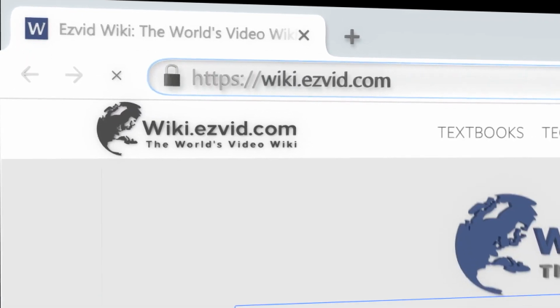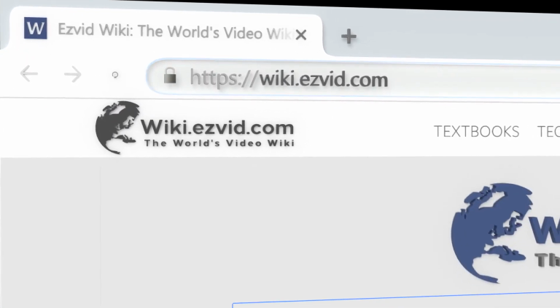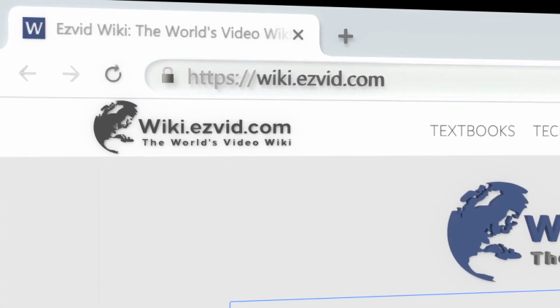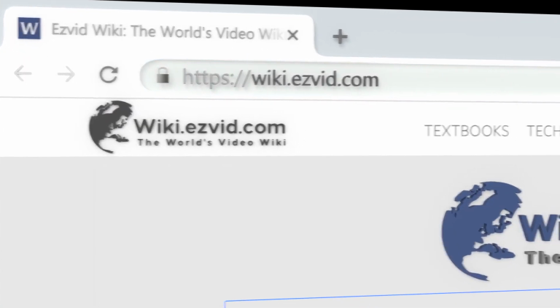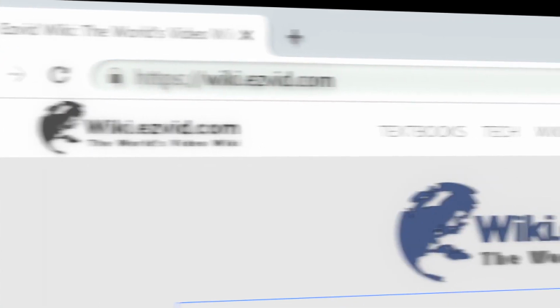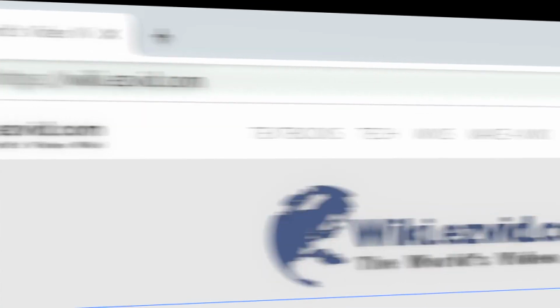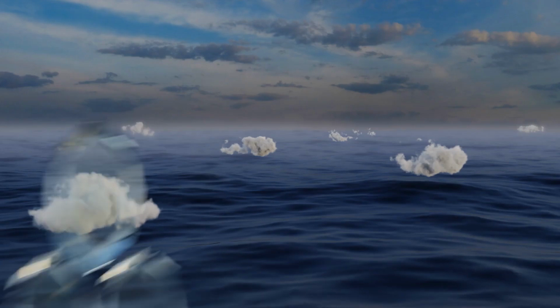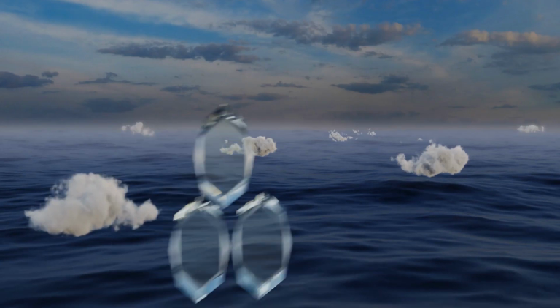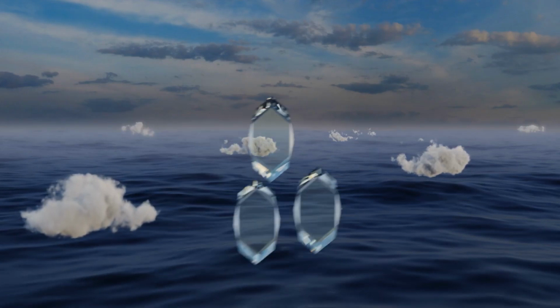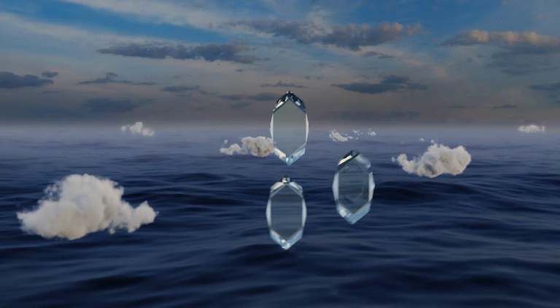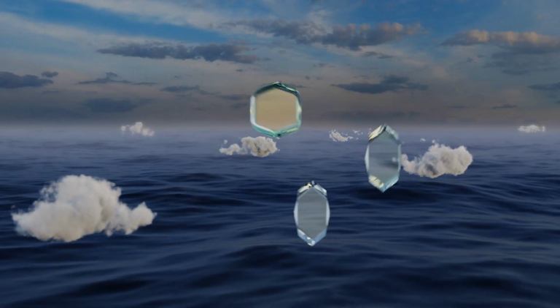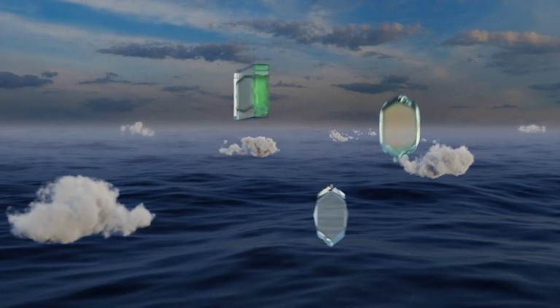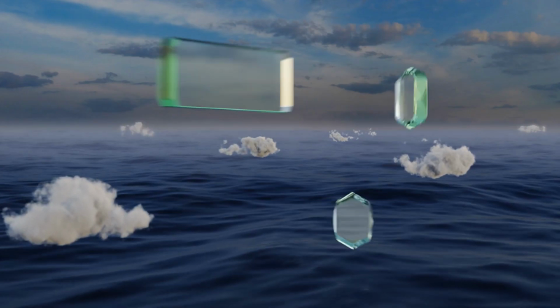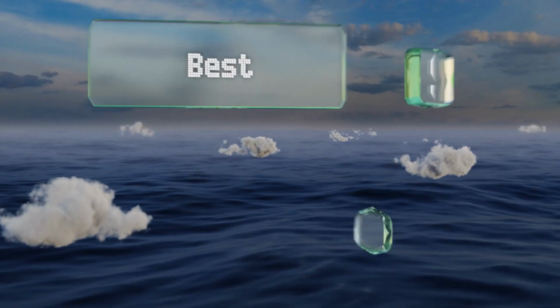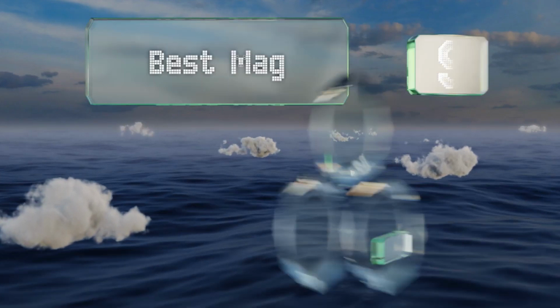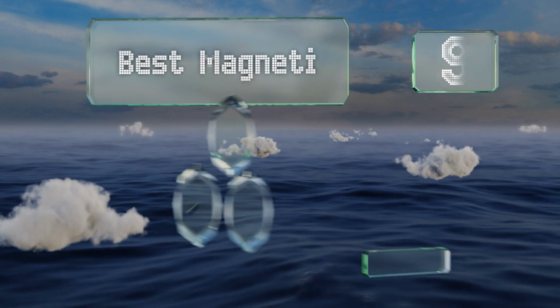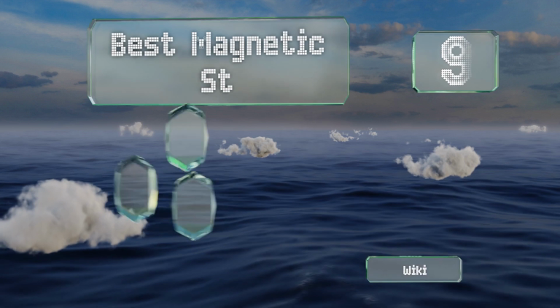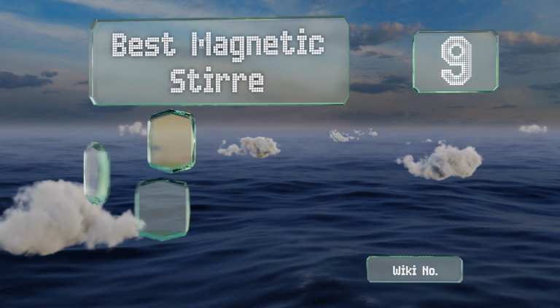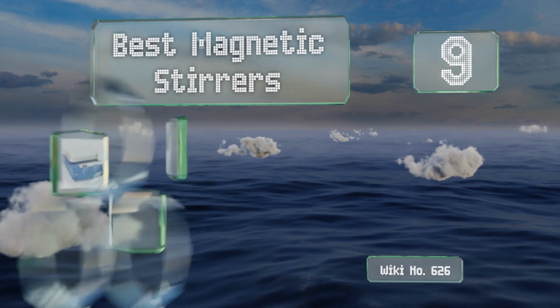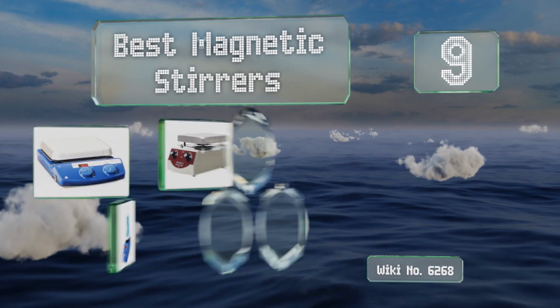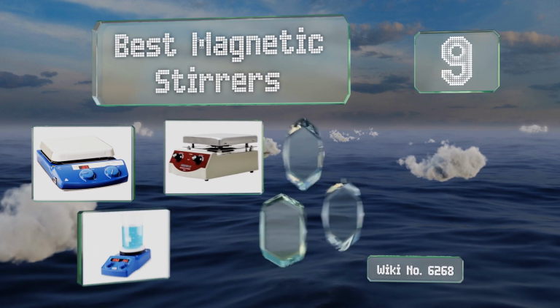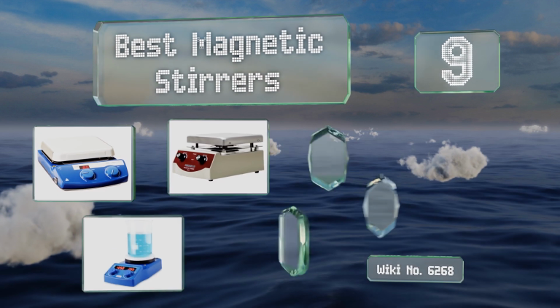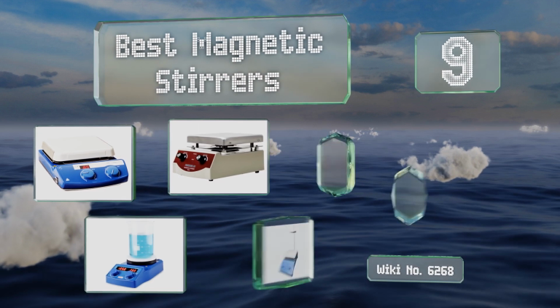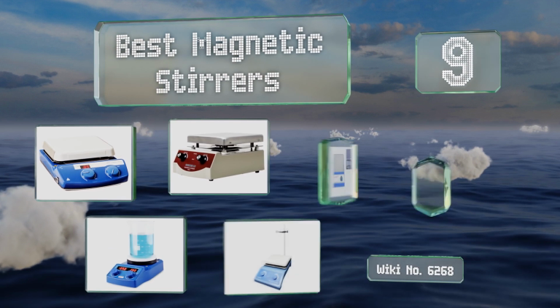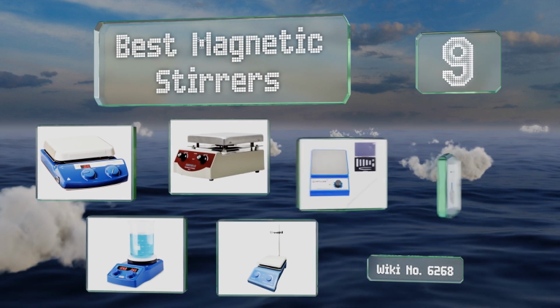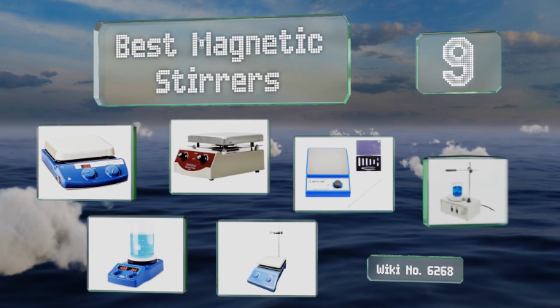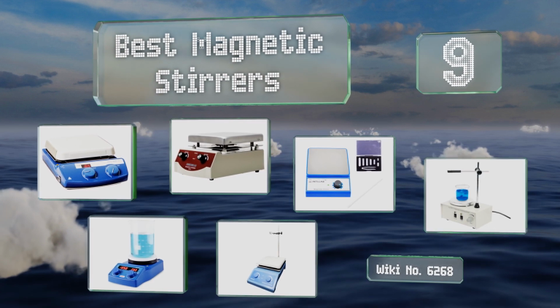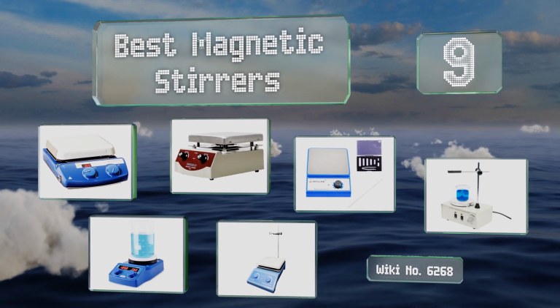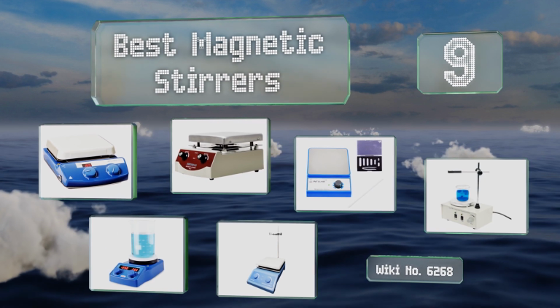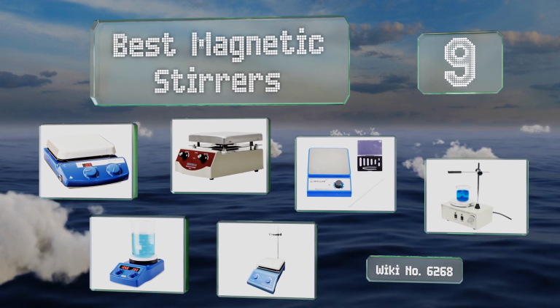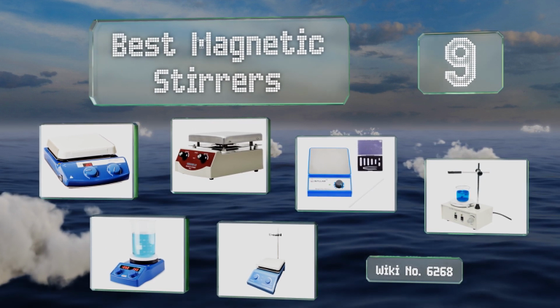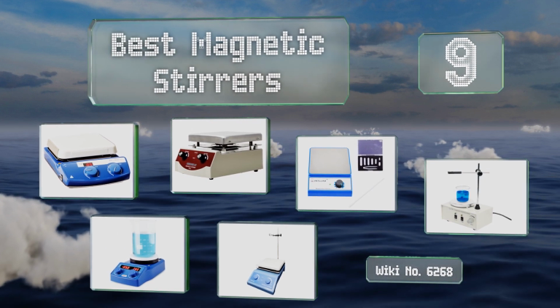EasyVid presents the nine best magnetic stirrers. Let's get started with the list.